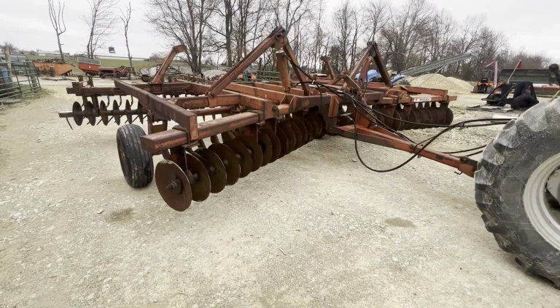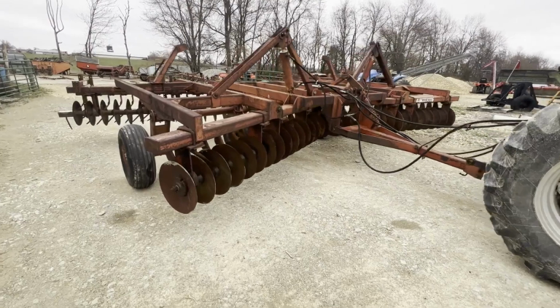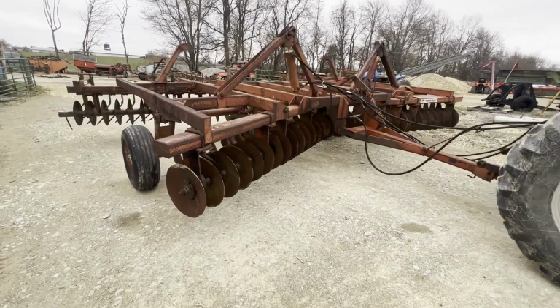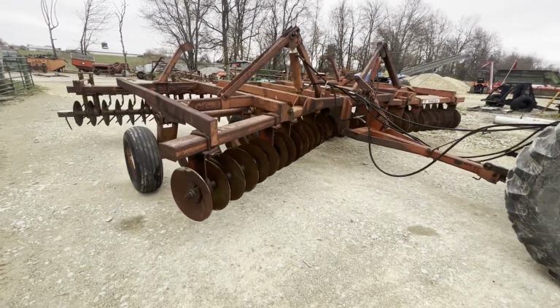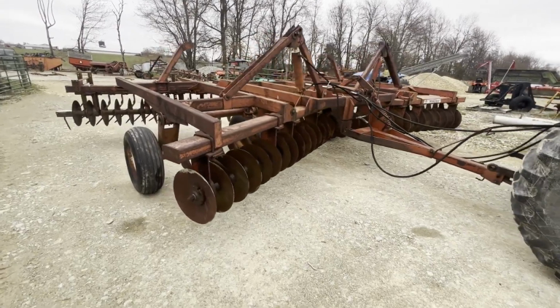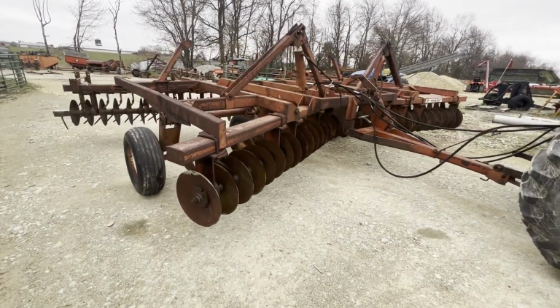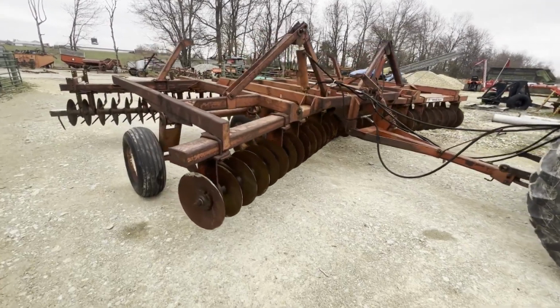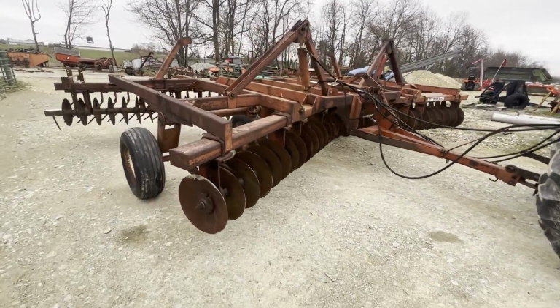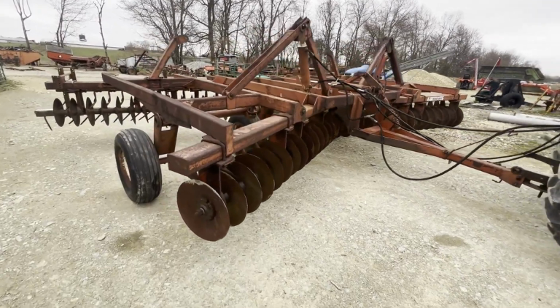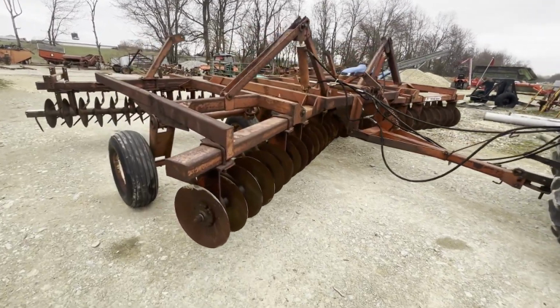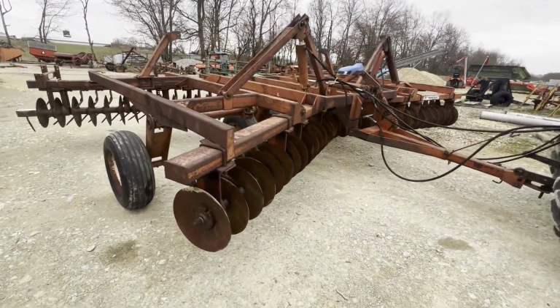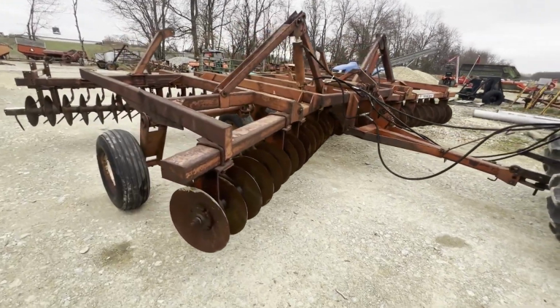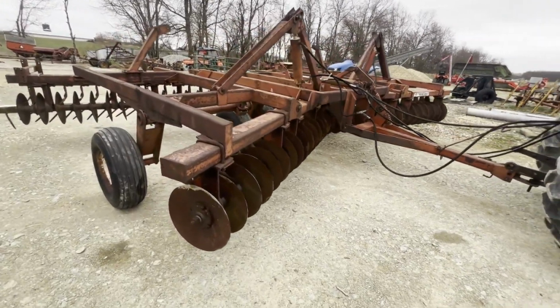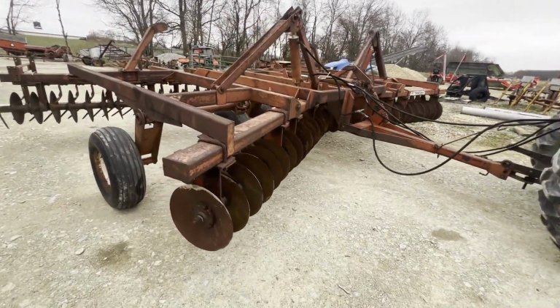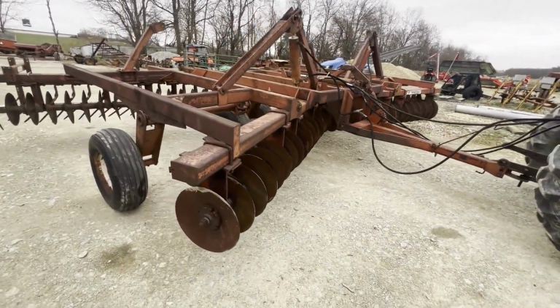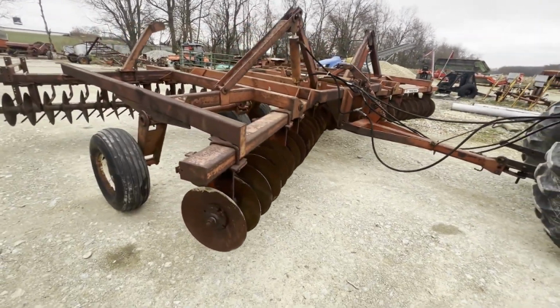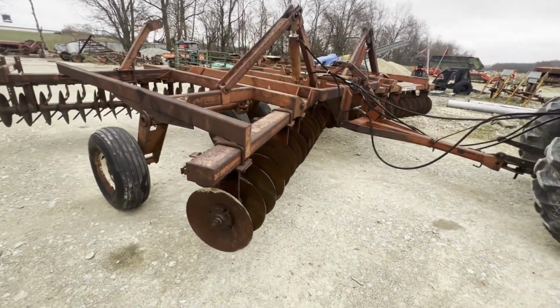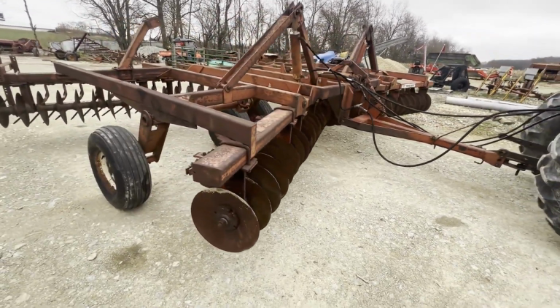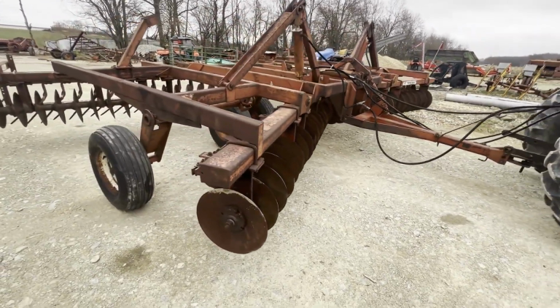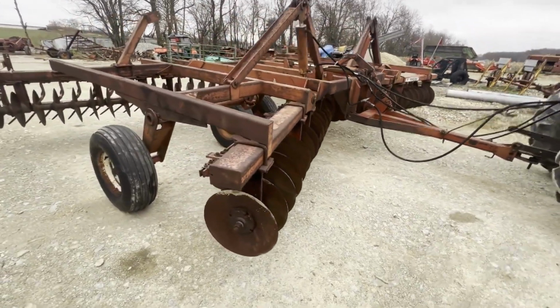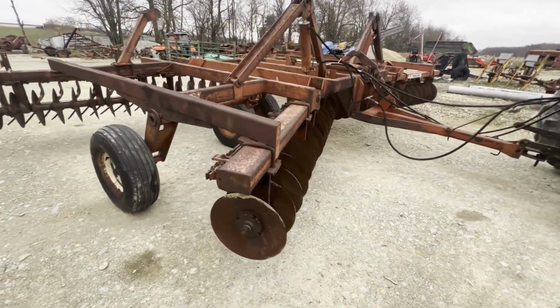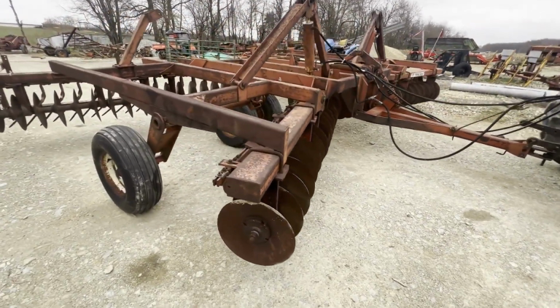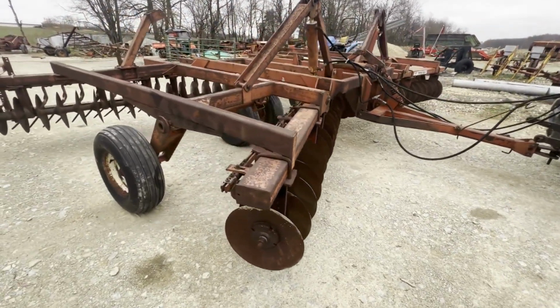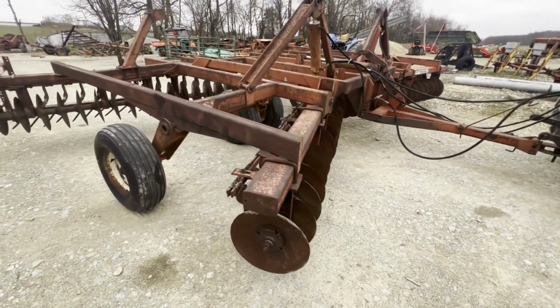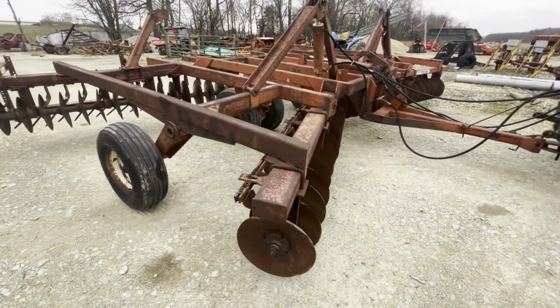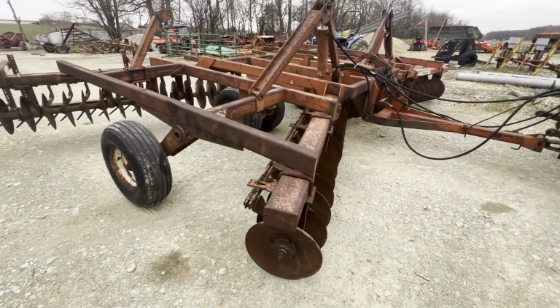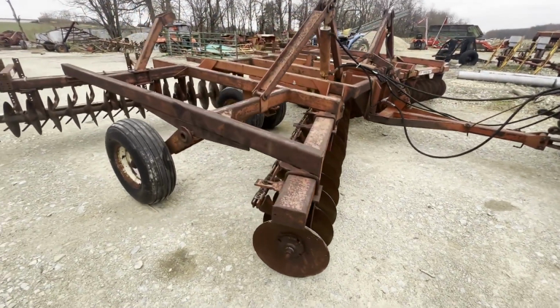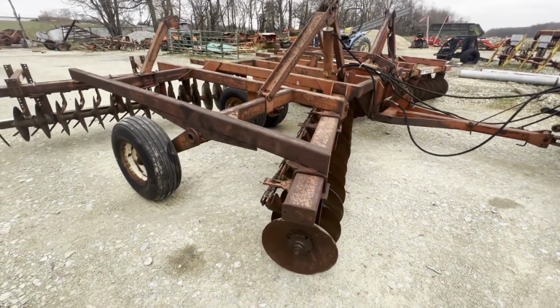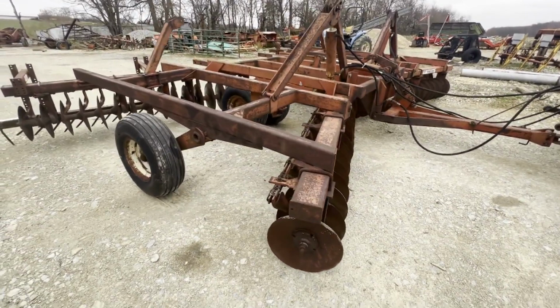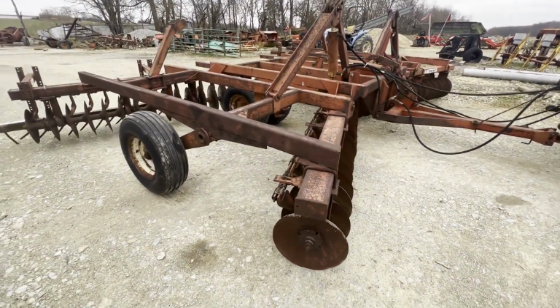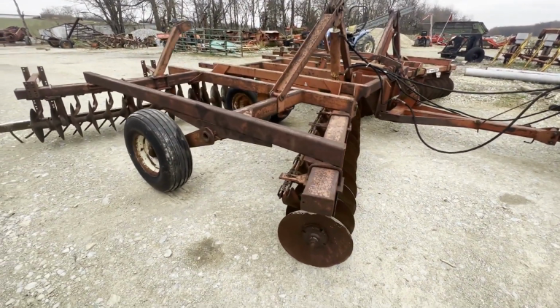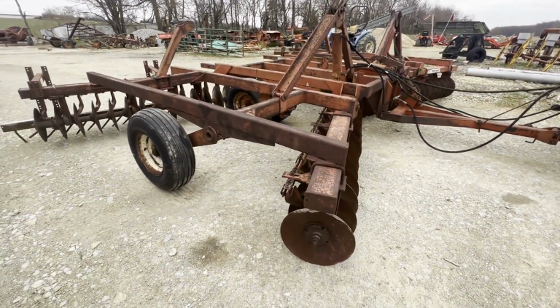Here's a Bushhog 1445 wheel disc. I'm going to run the hydraulics for you here.